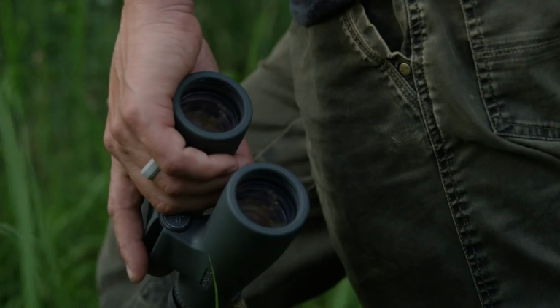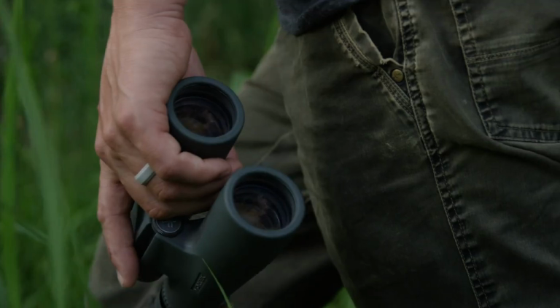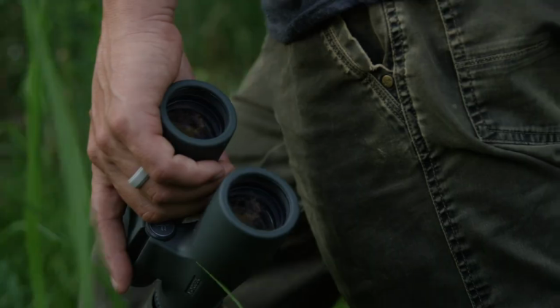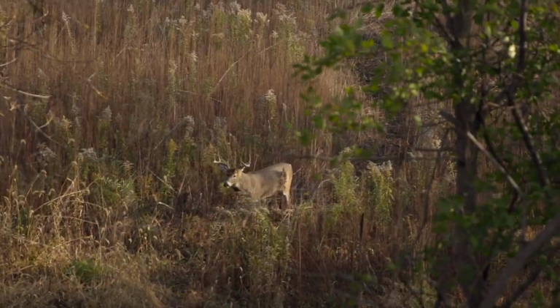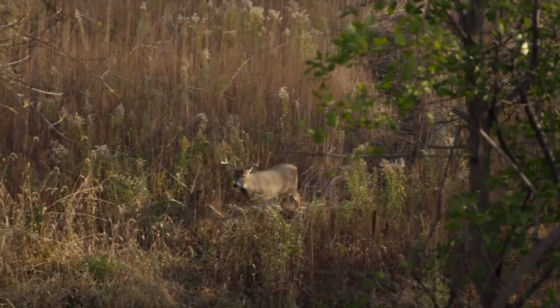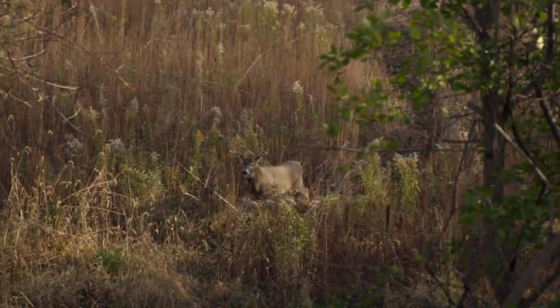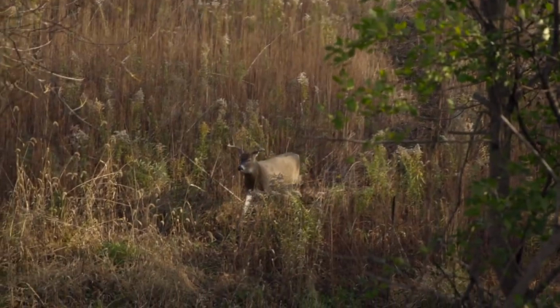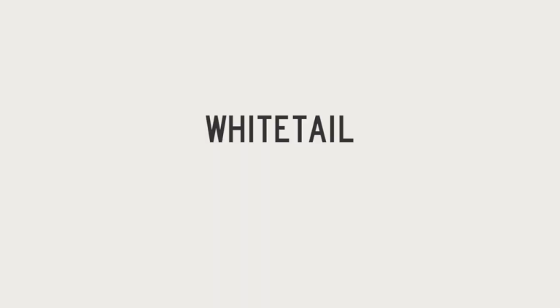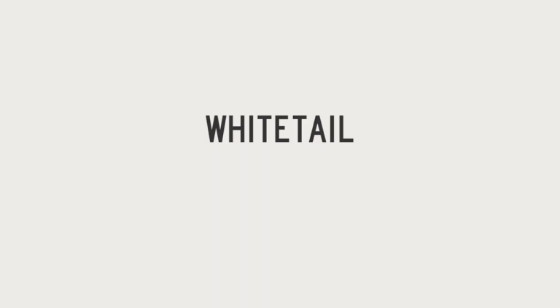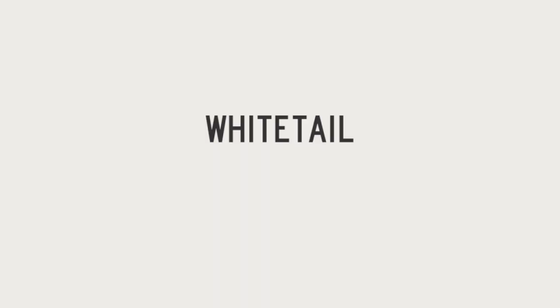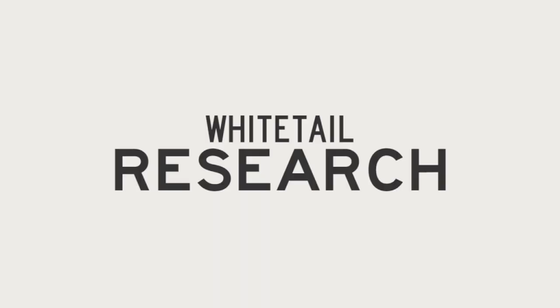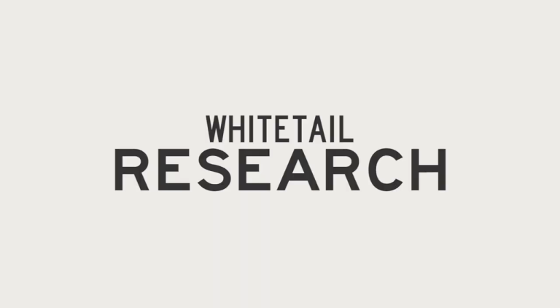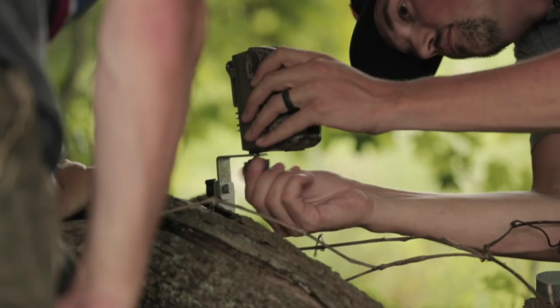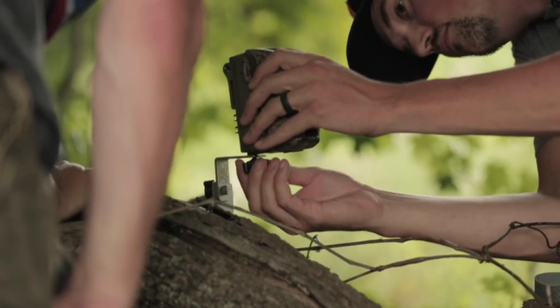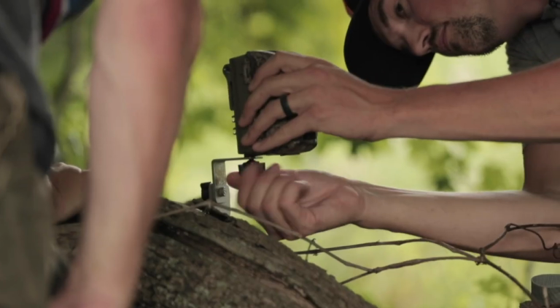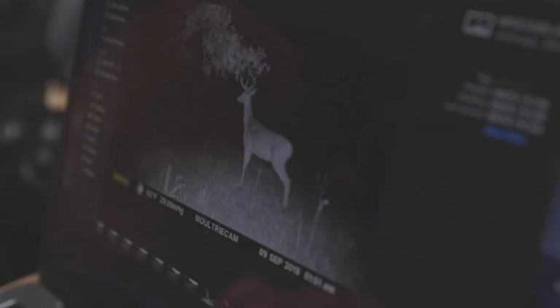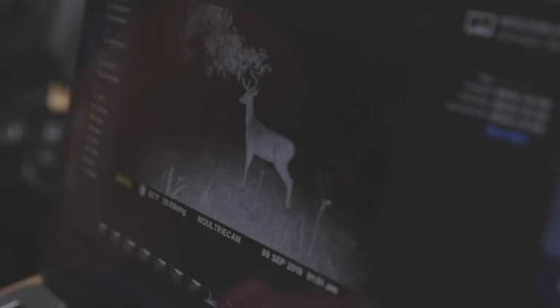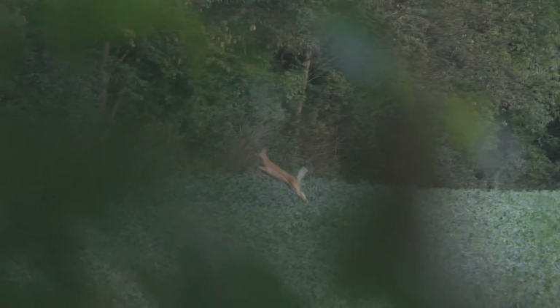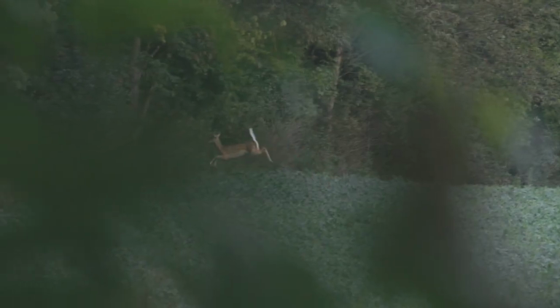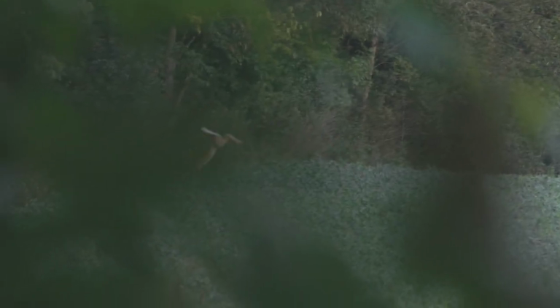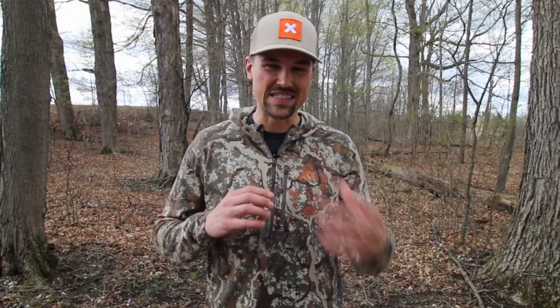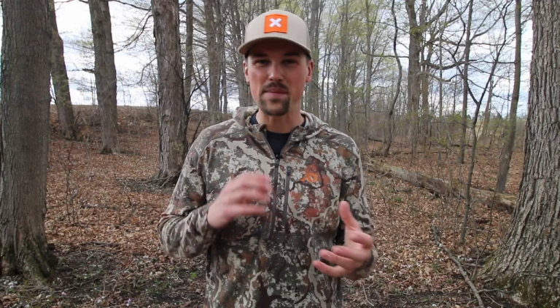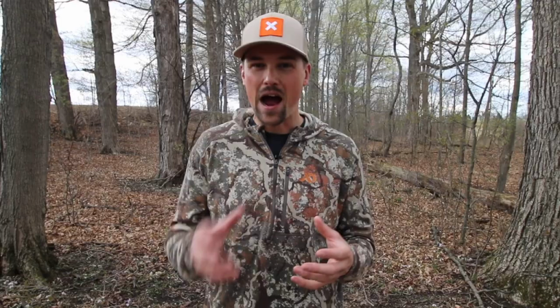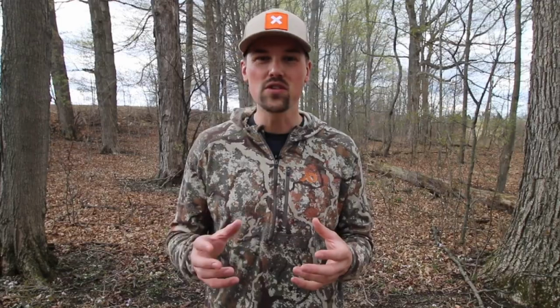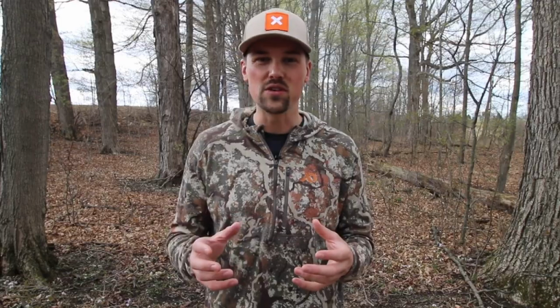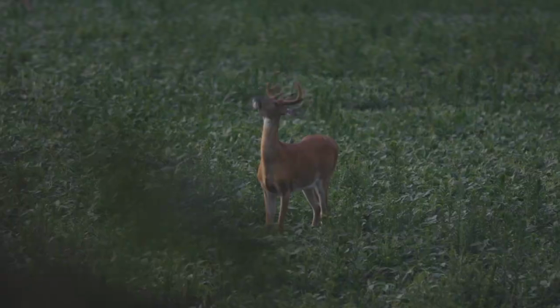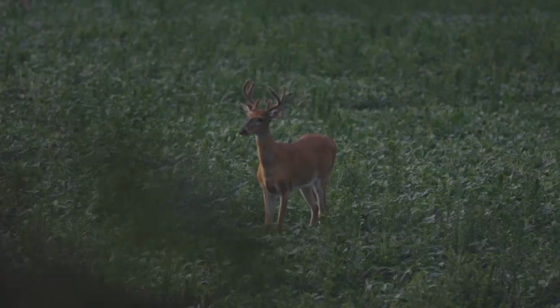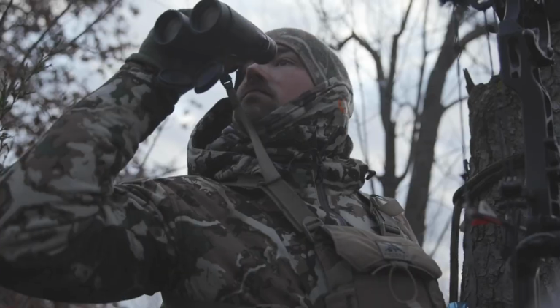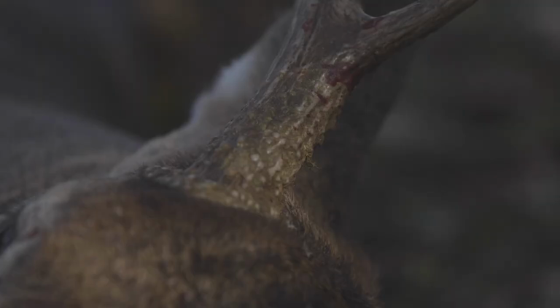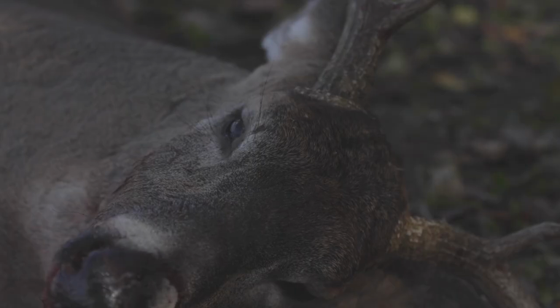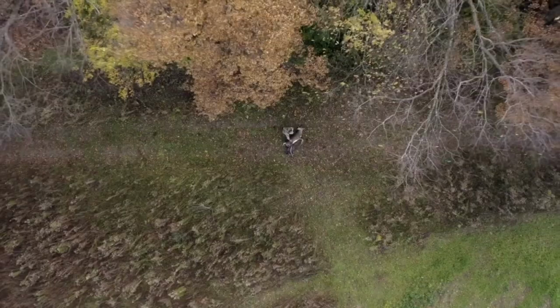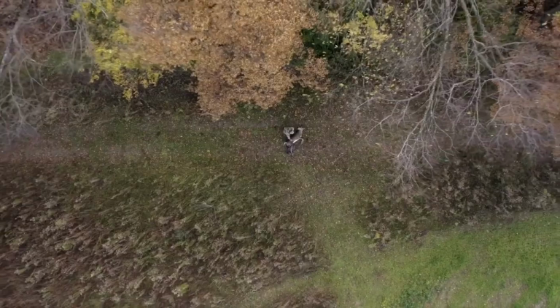Welcome to Wired to Hunt's Whitetail Research, where we take one study and examine how you can use that to become a better deer hunter.